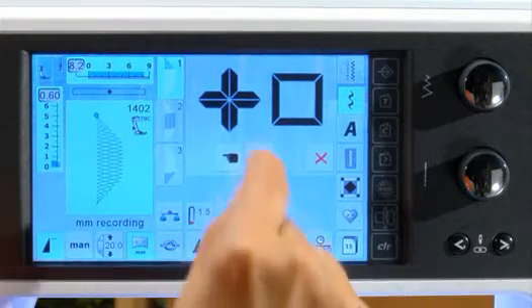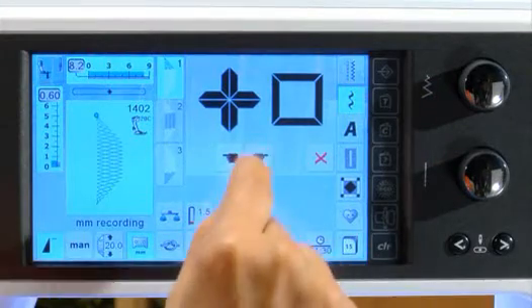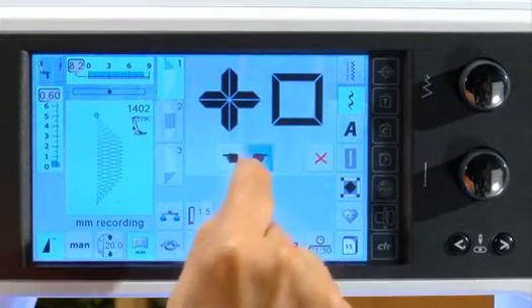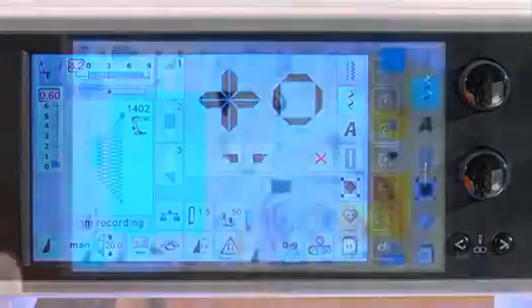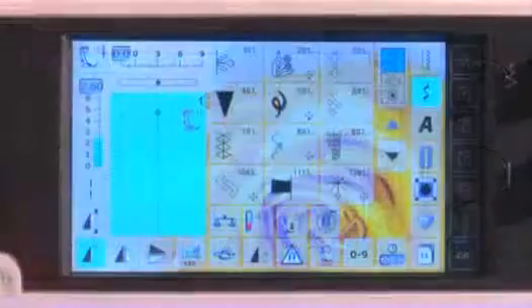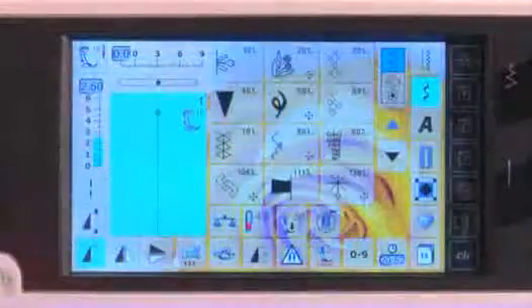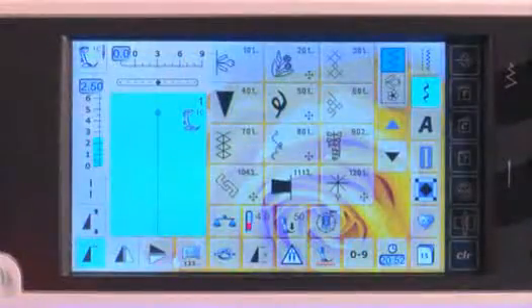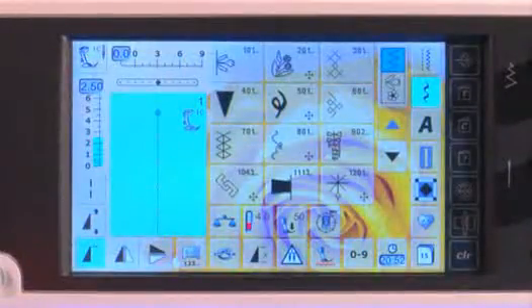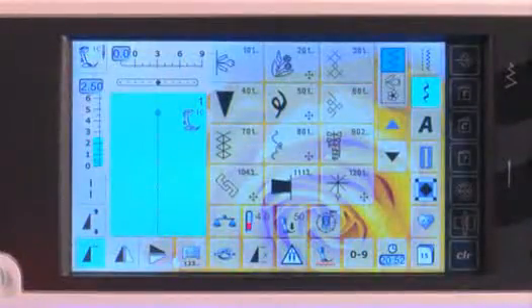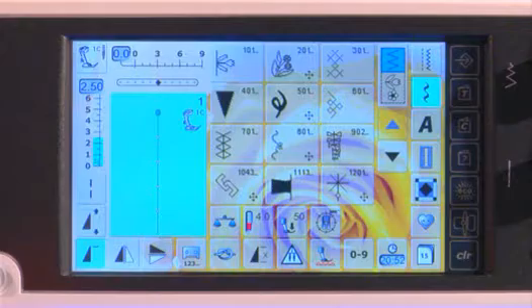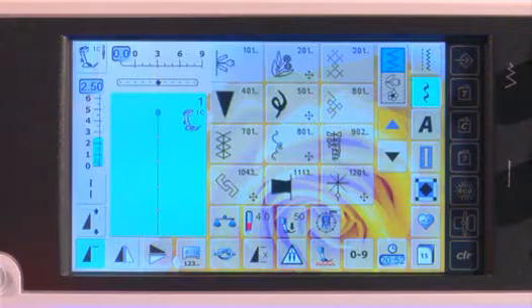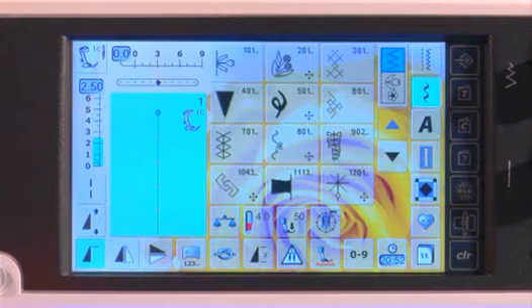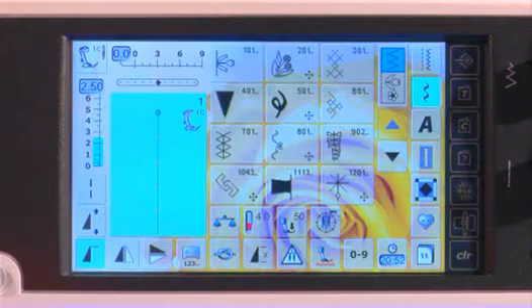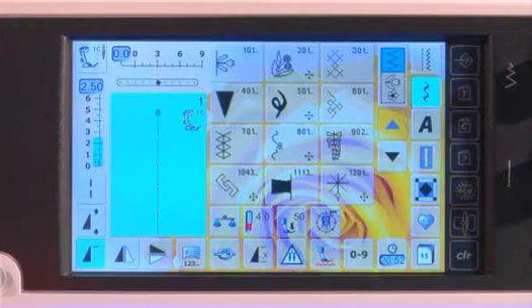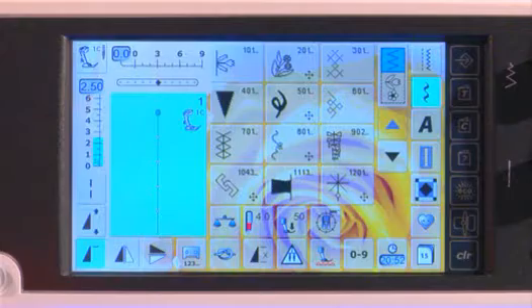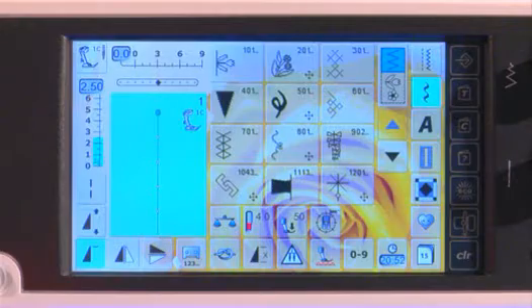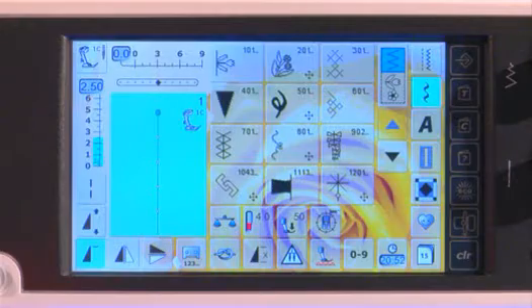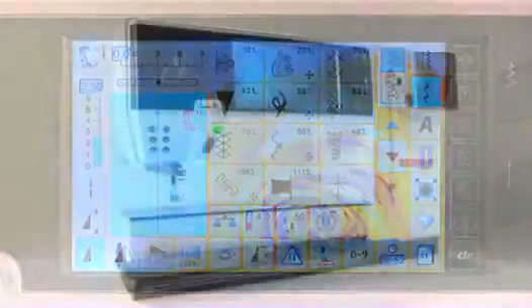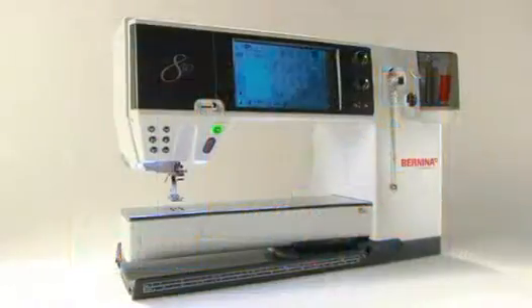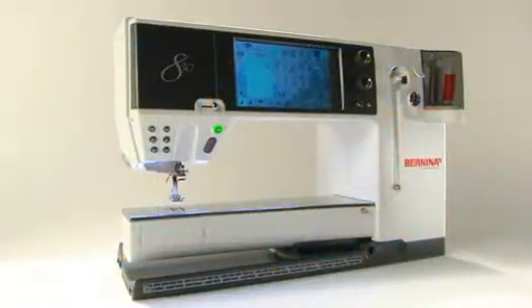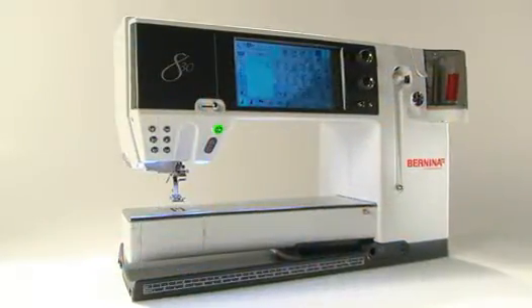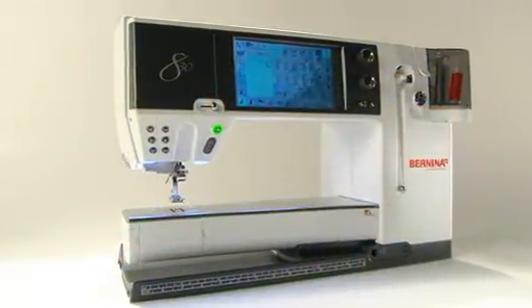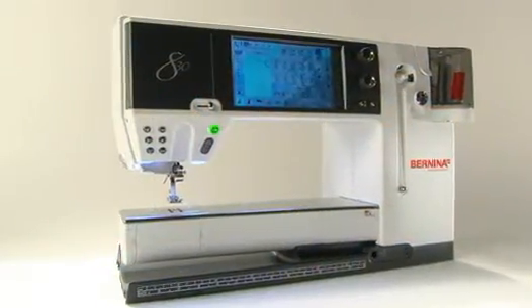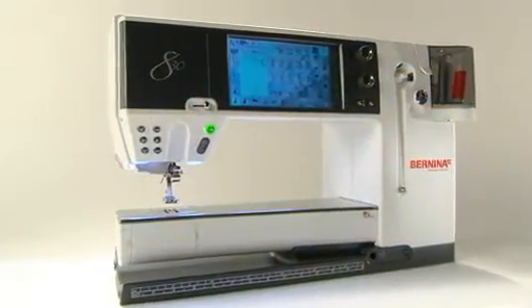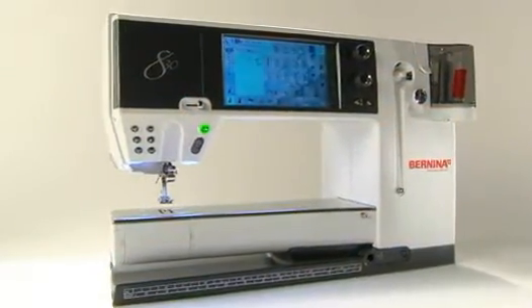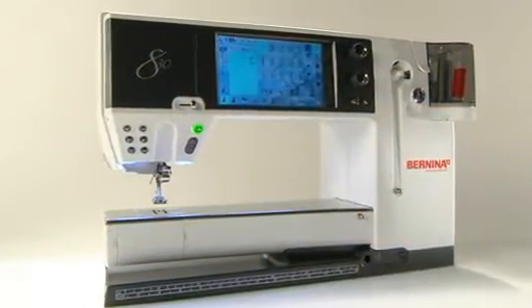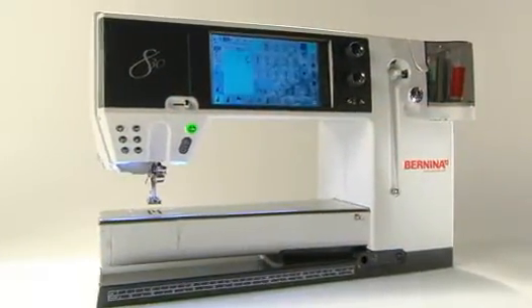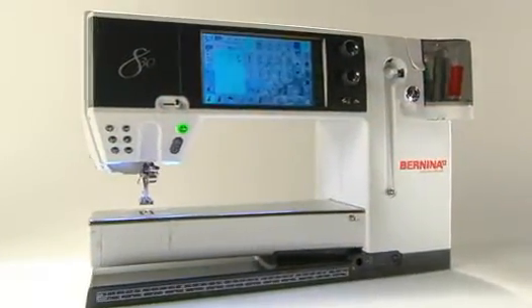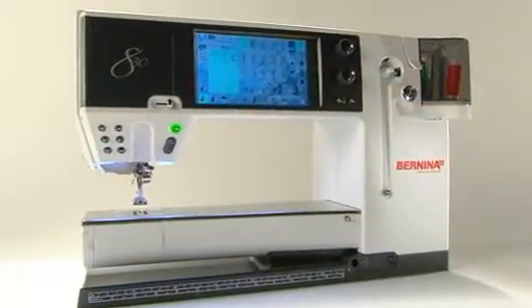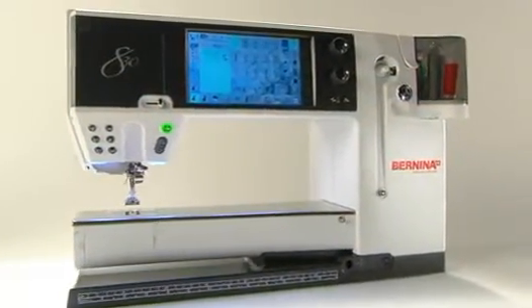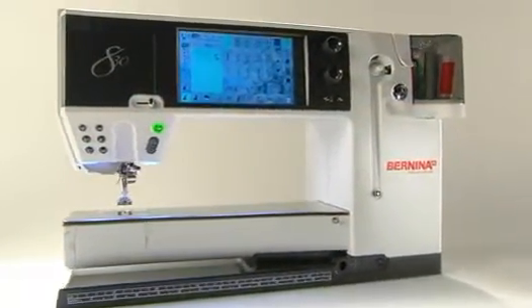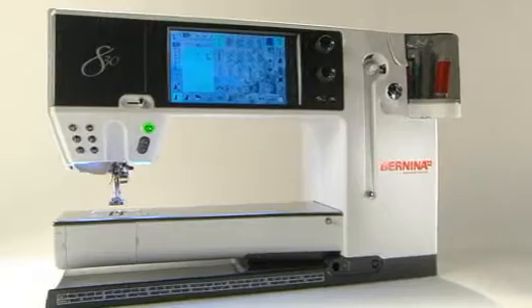conveniently placed on the main screen for the simplest navigation. It's one 830 feature you may very well consider brilliant.